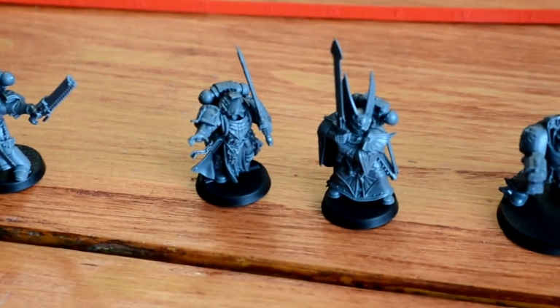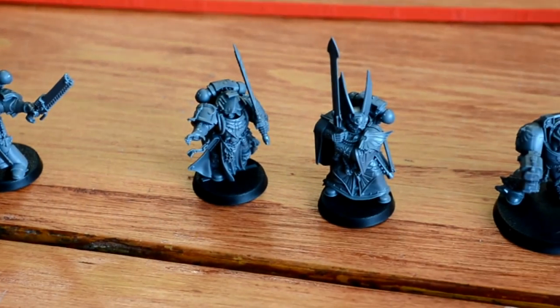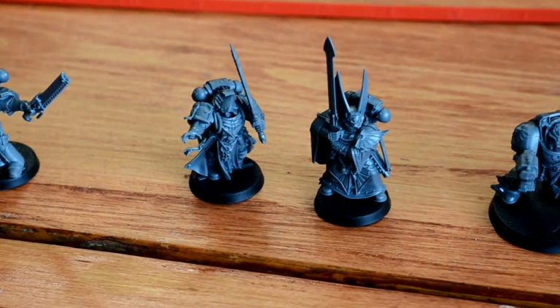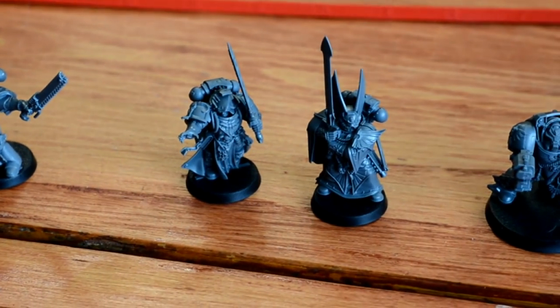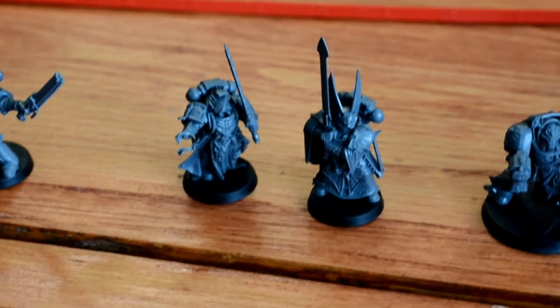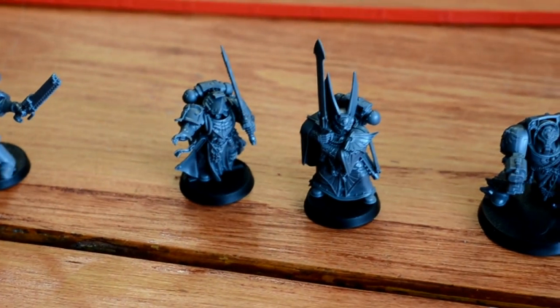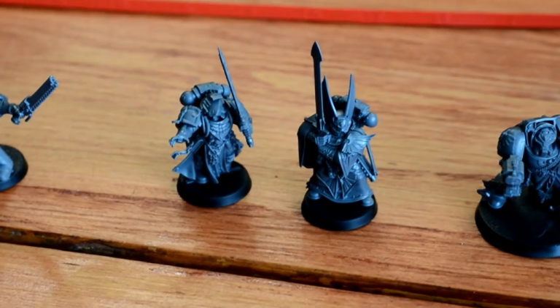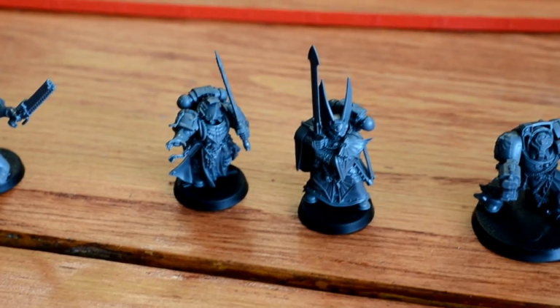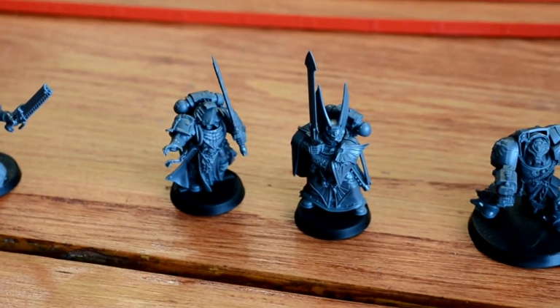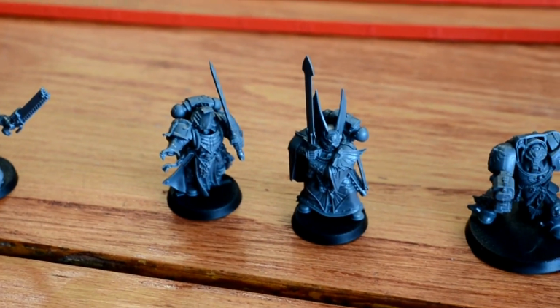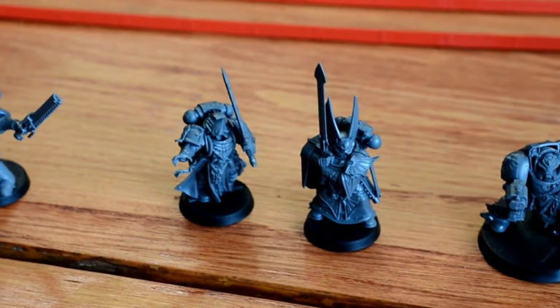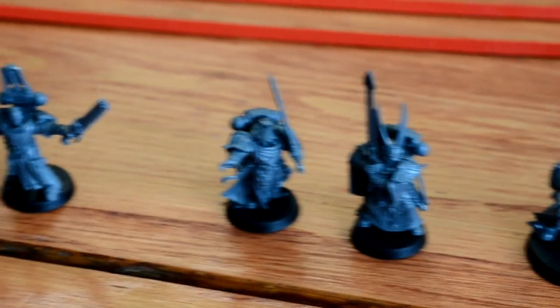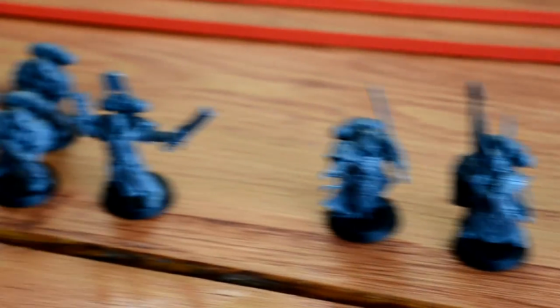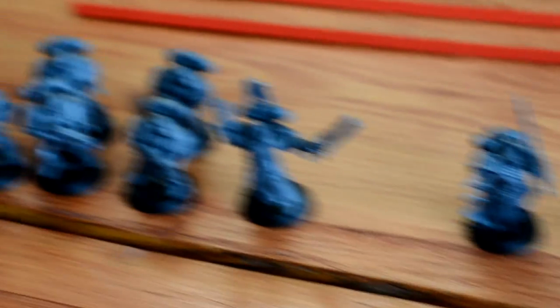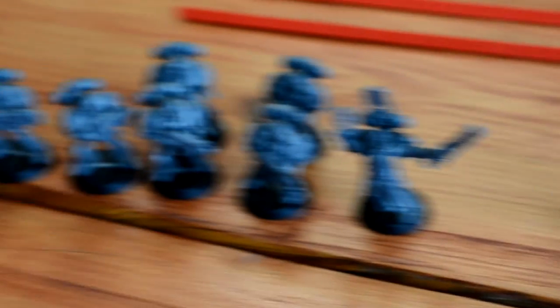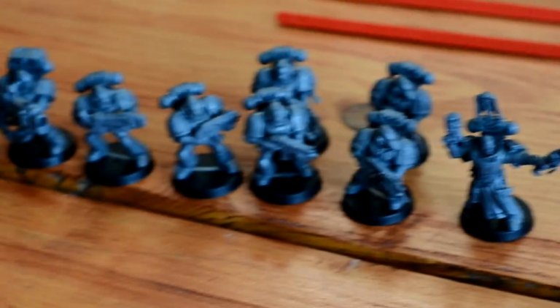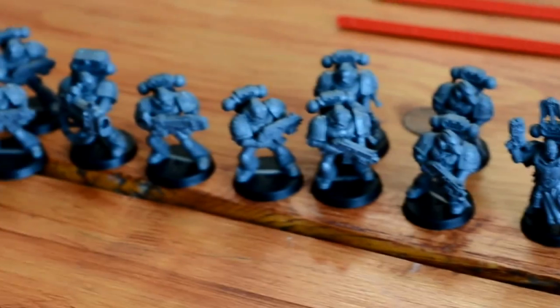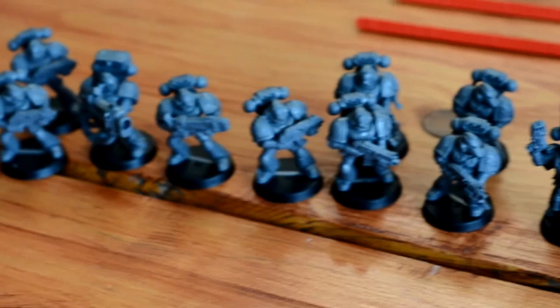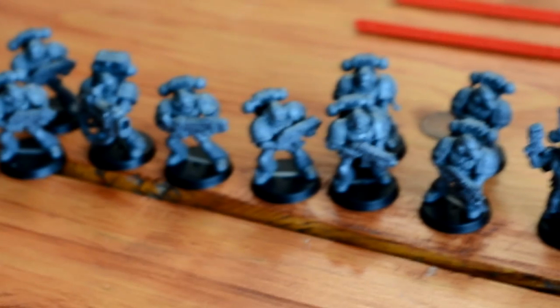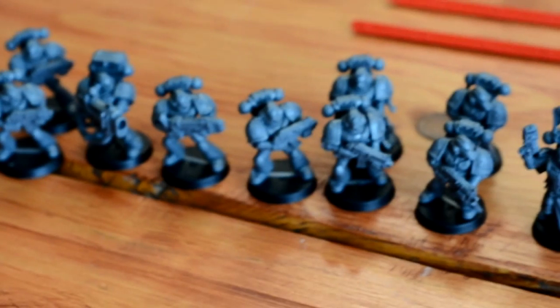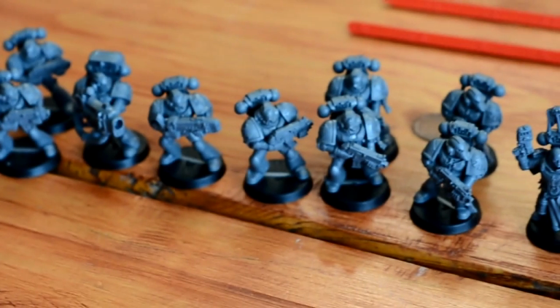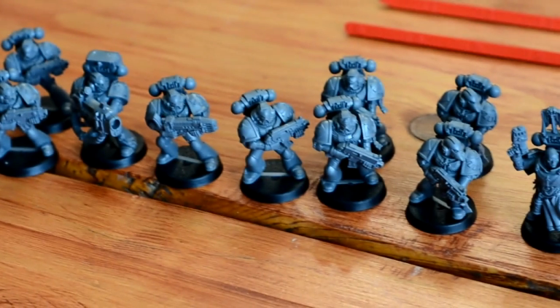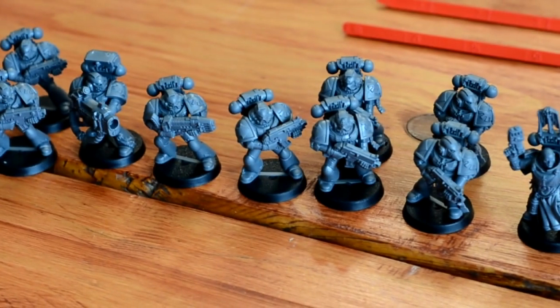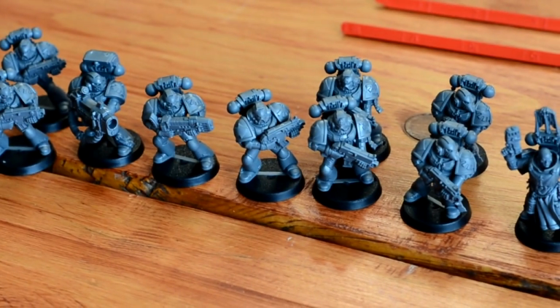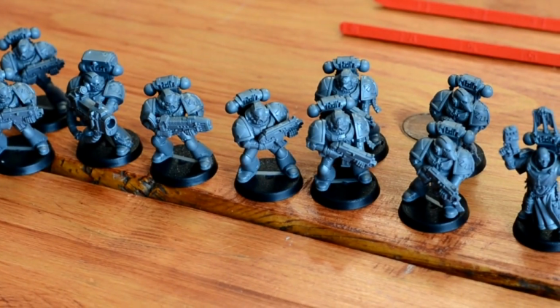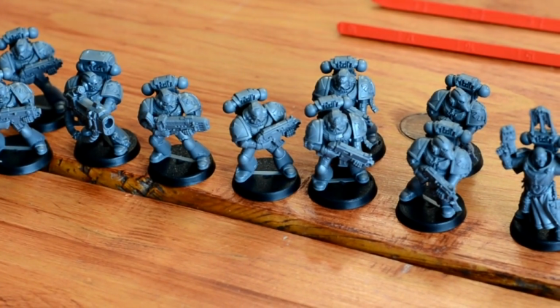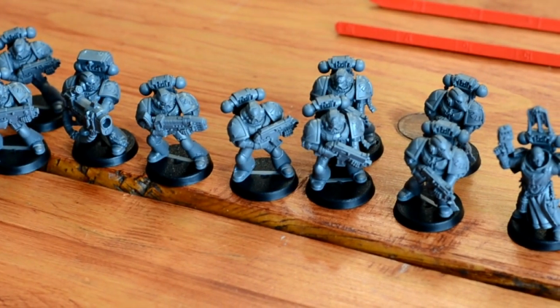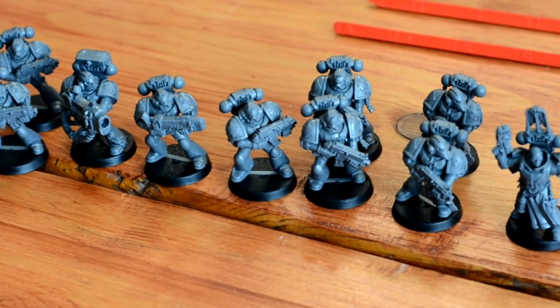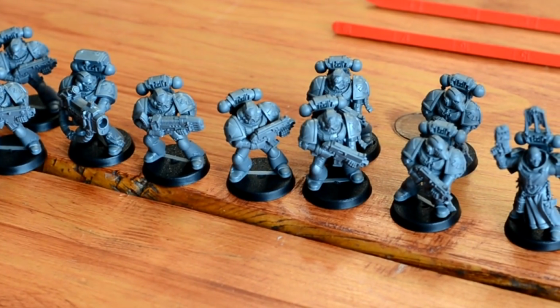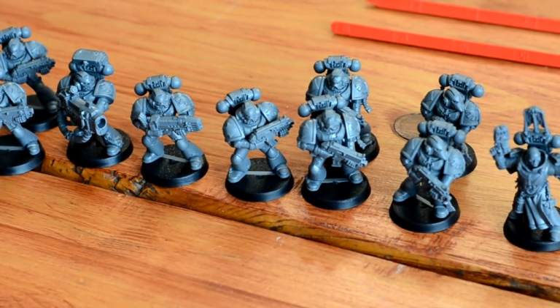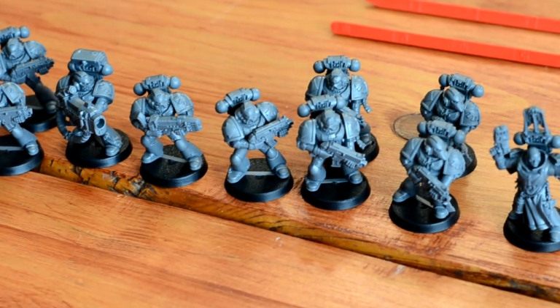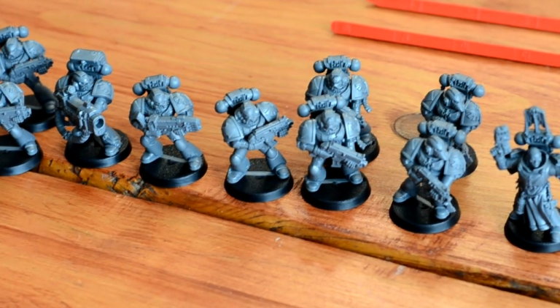Two Captains. And a tactical squad with plasmas.